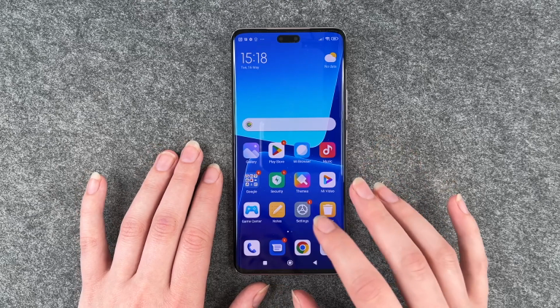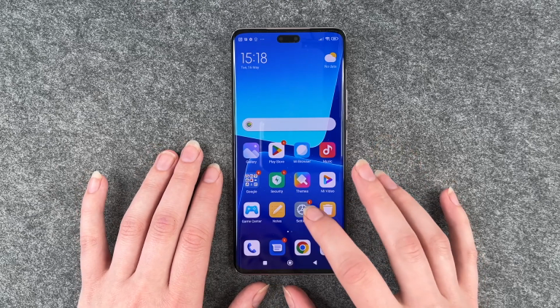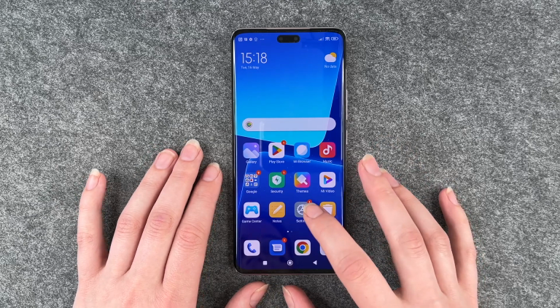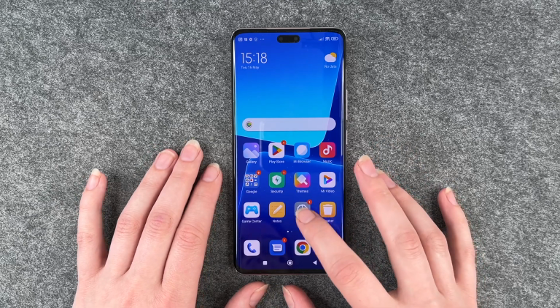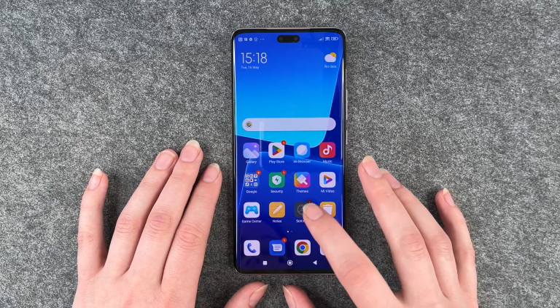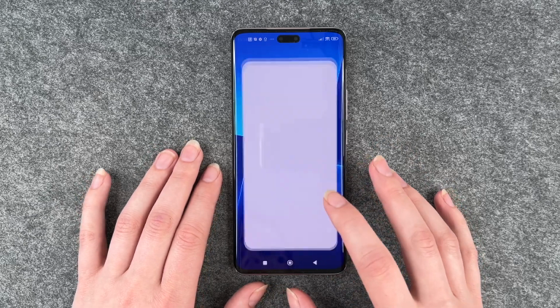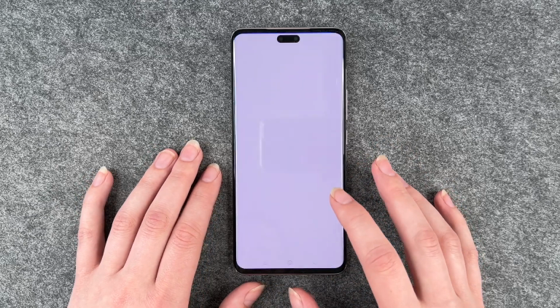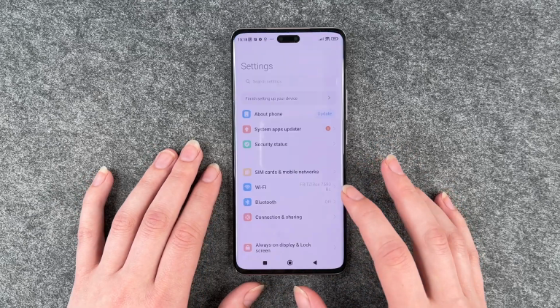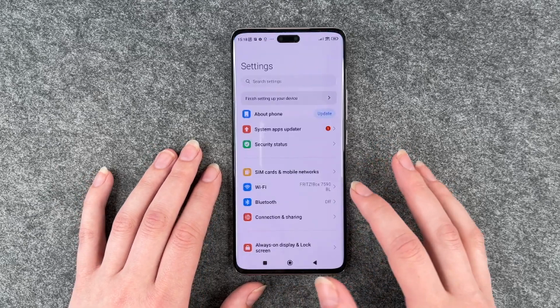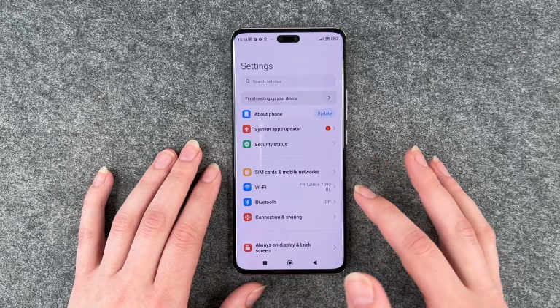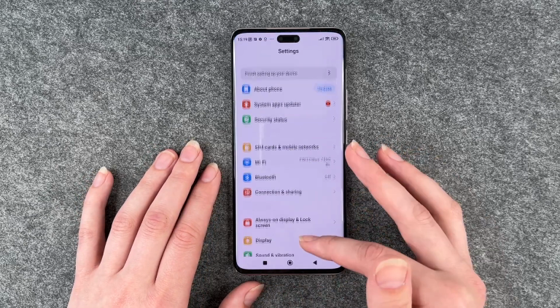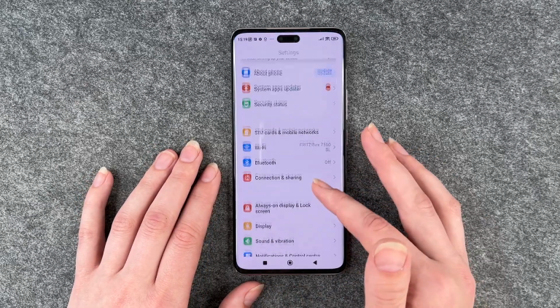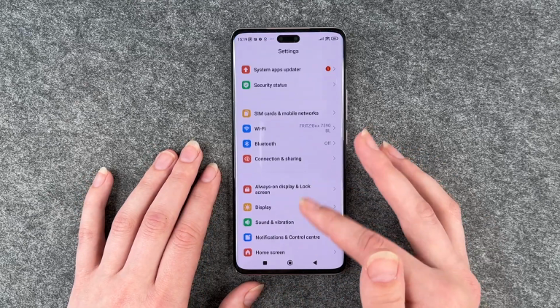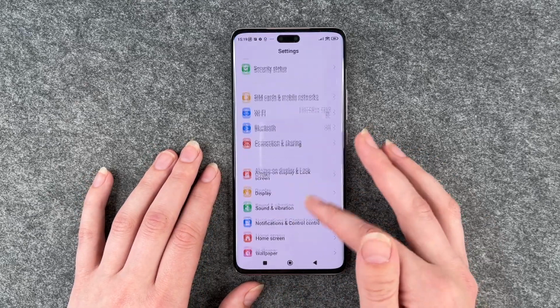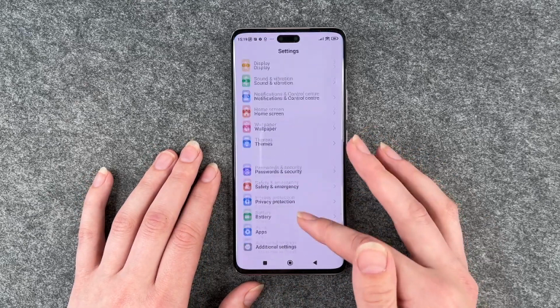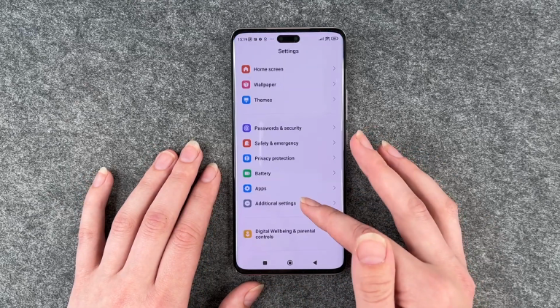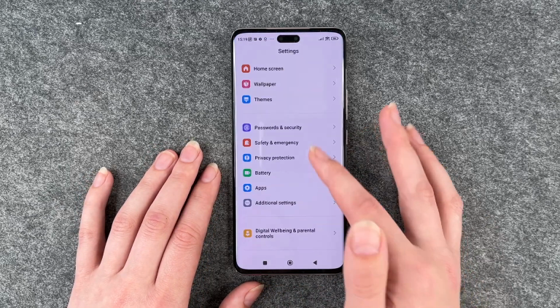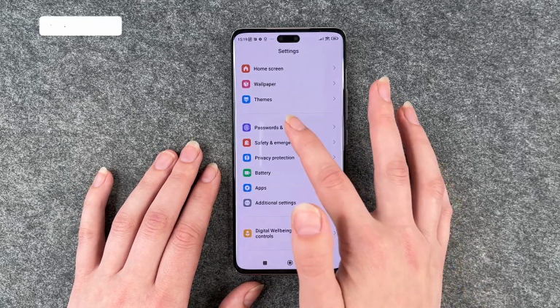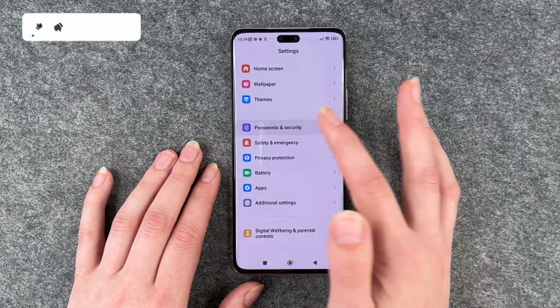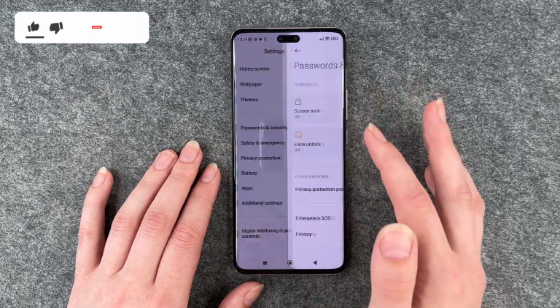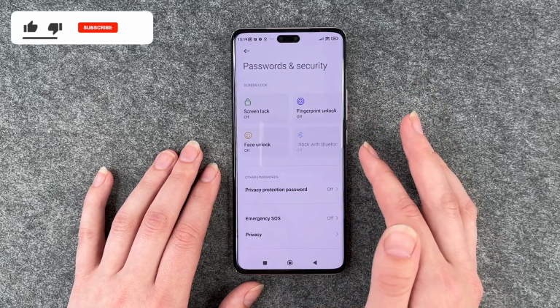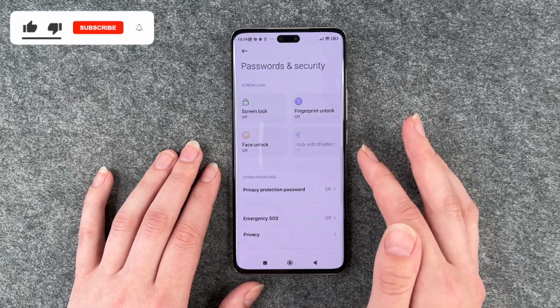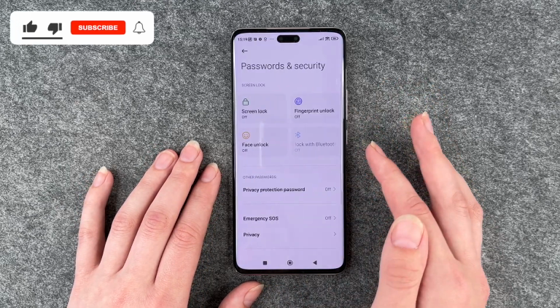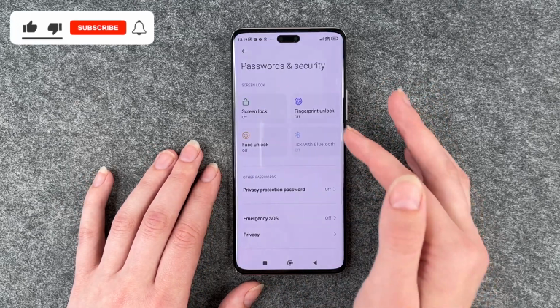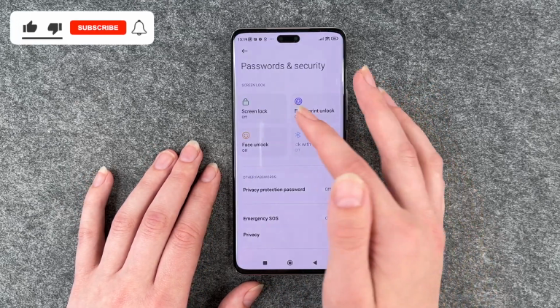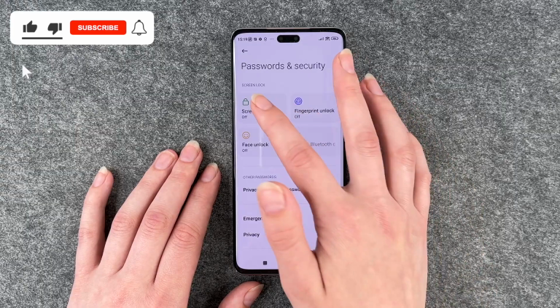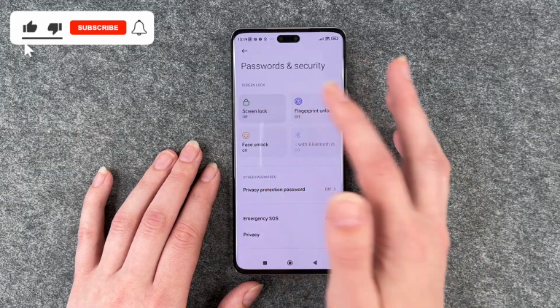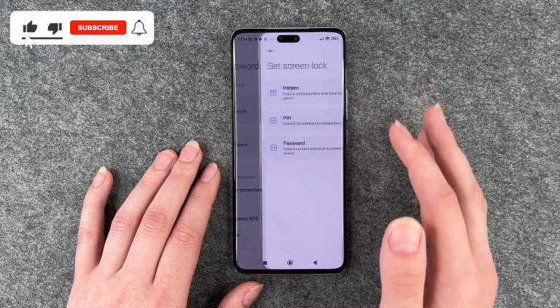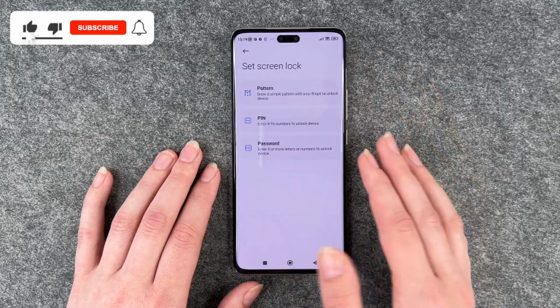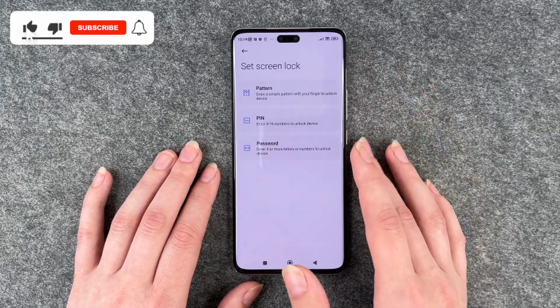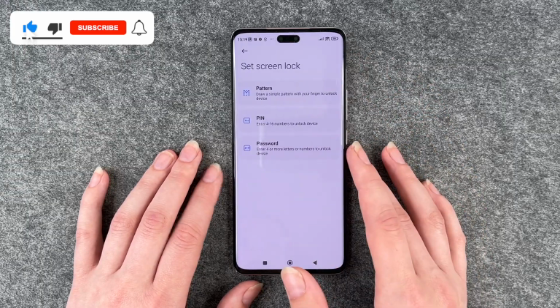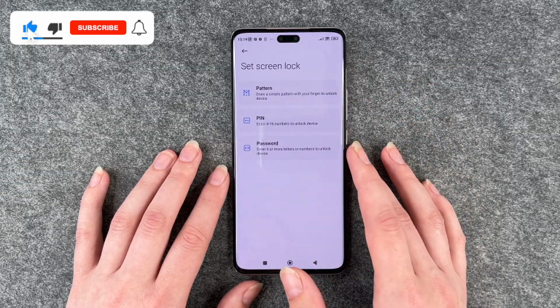For that you want to go to your Settings, then go to Passwords and Security, and go to Screen Lock.